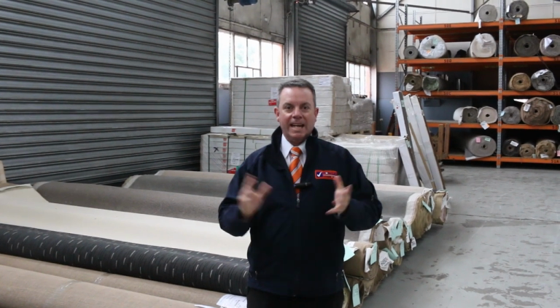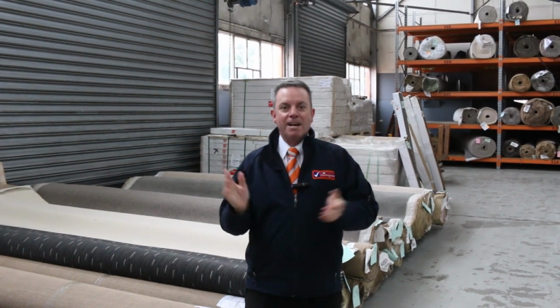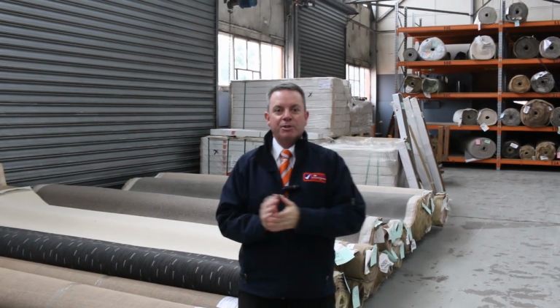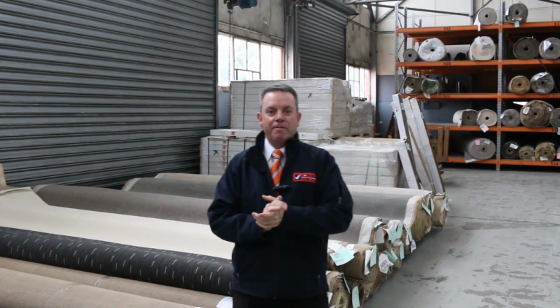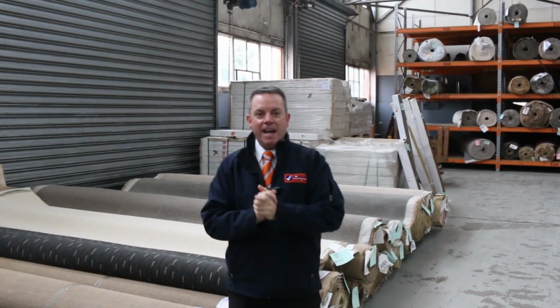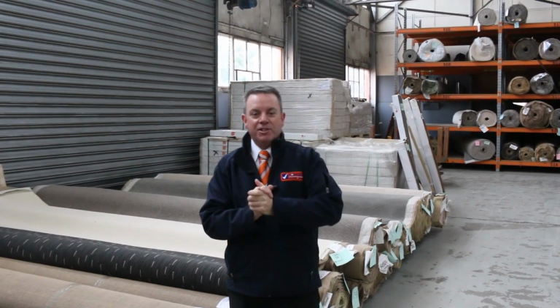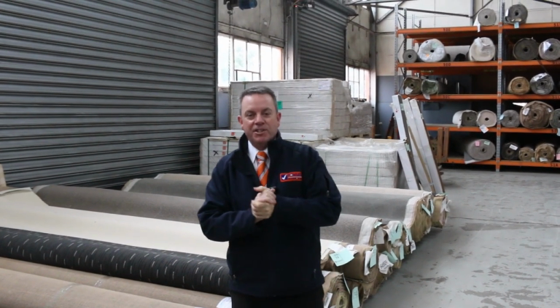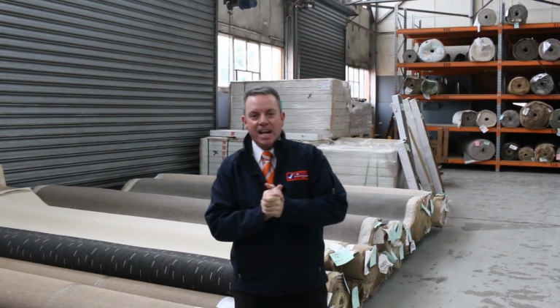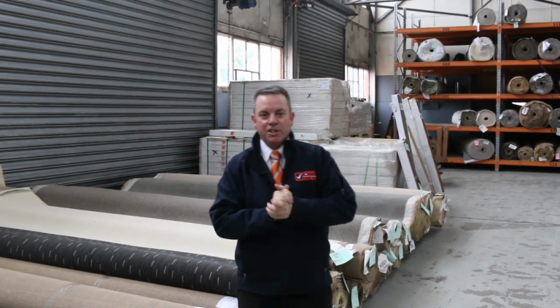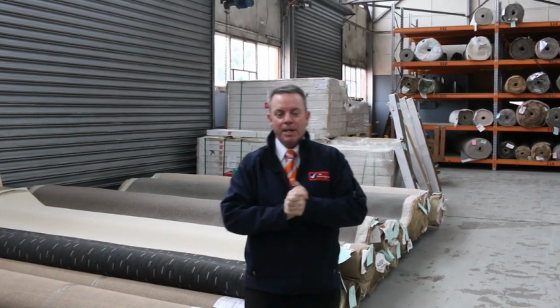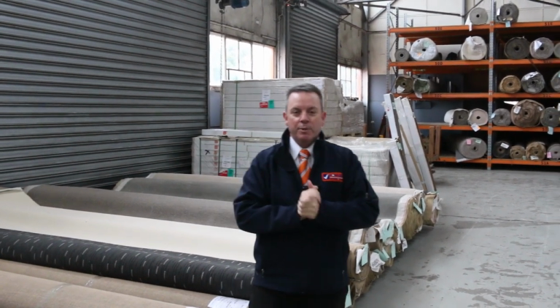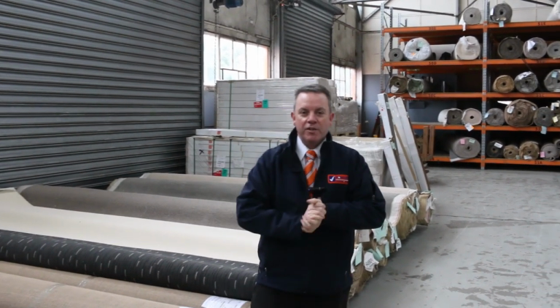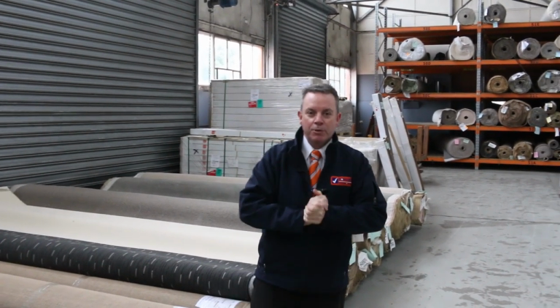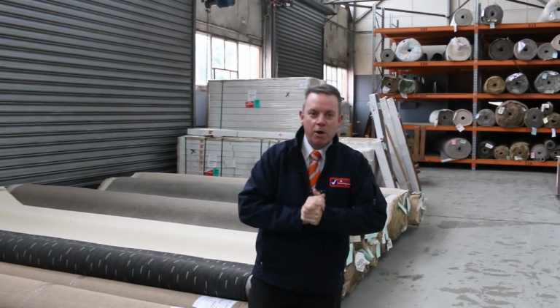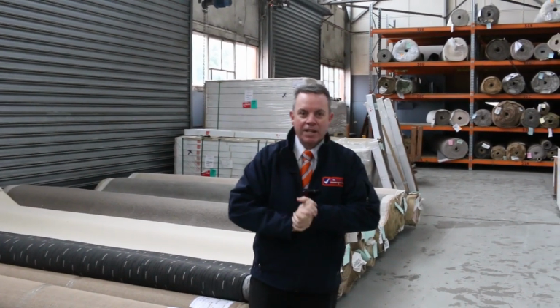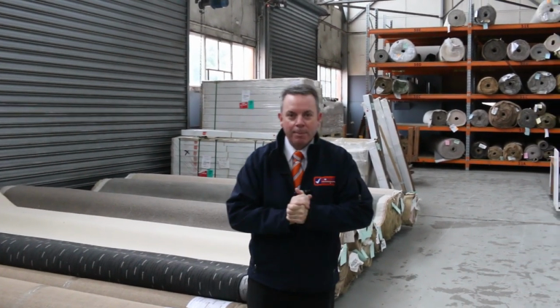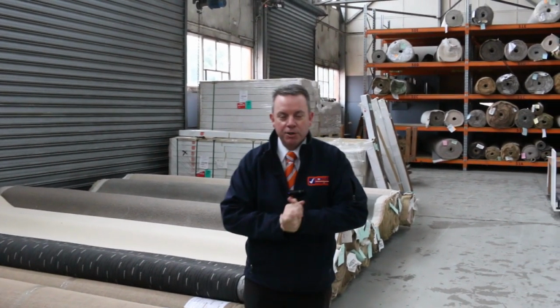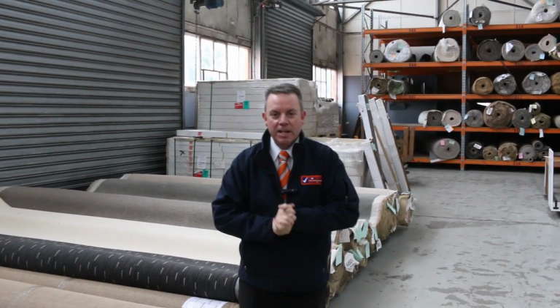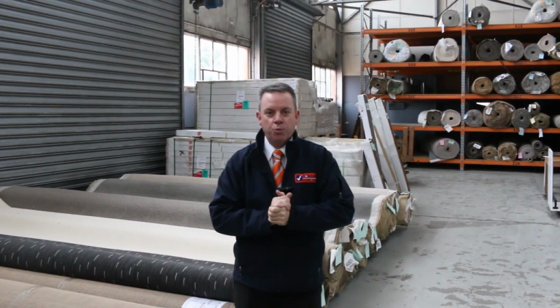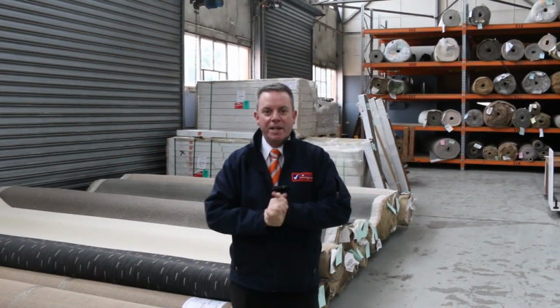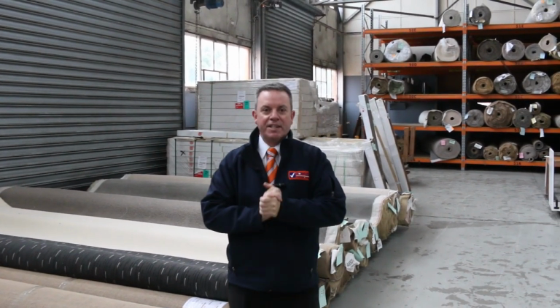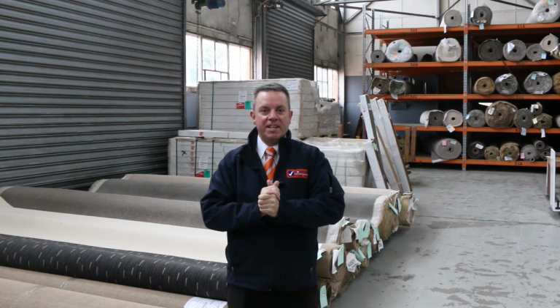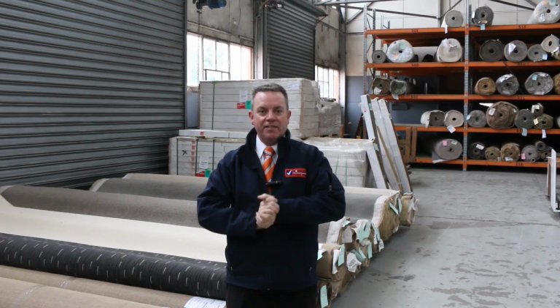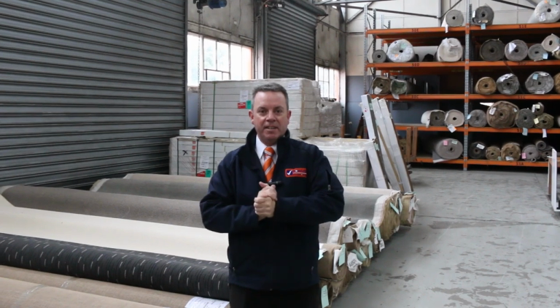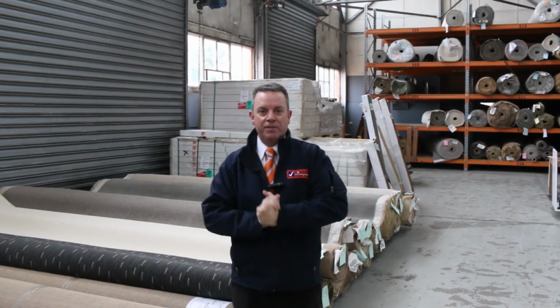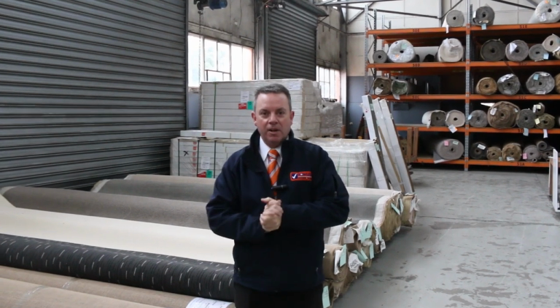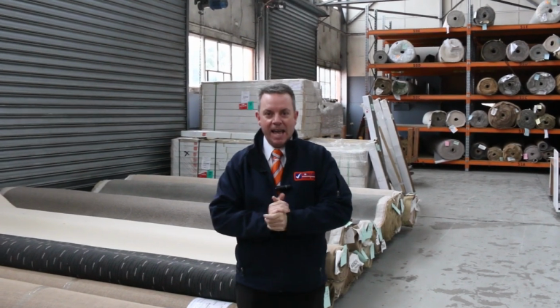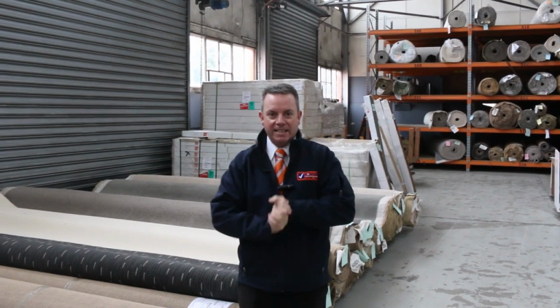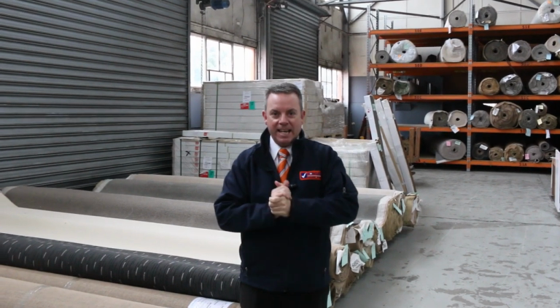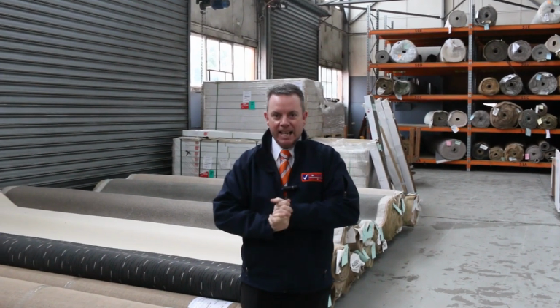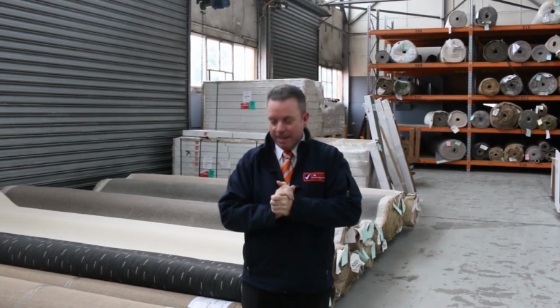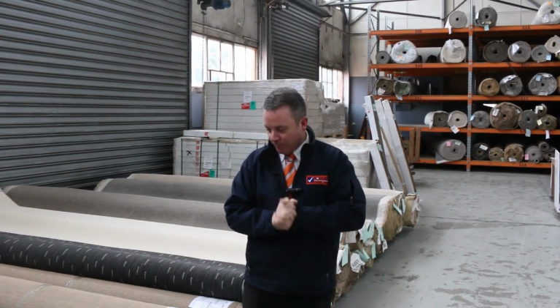G'day, I'm John from Fowler's Auction Stars. I'm here to preview tomorrow's carpet auction — that's Wednesday the 17th of July at 10 a.m.